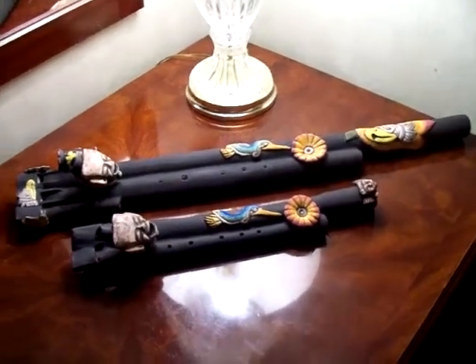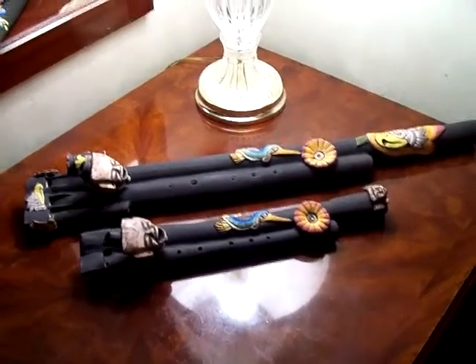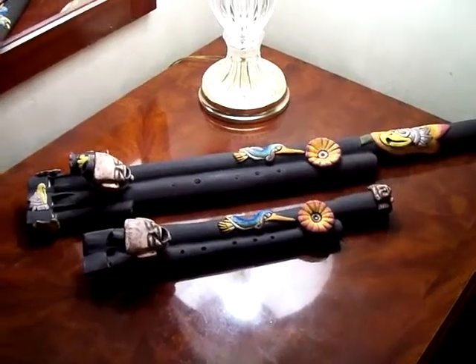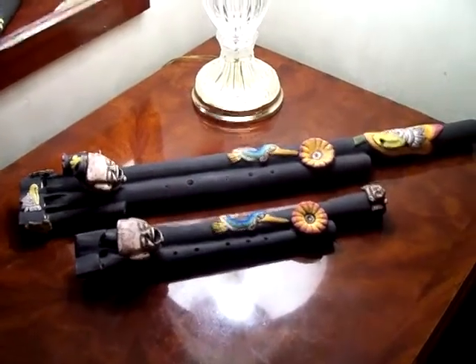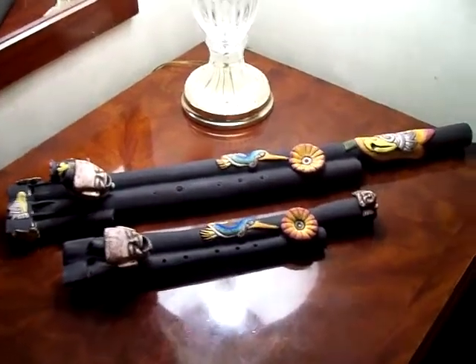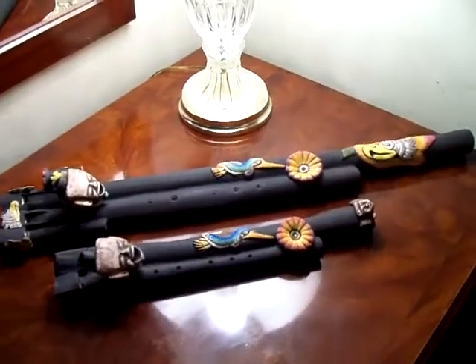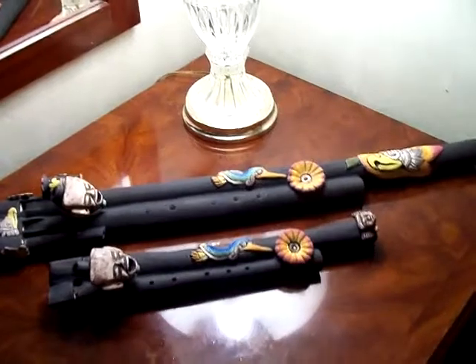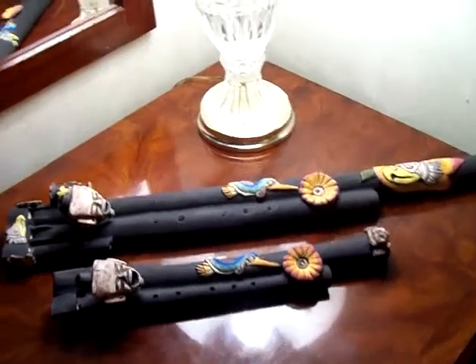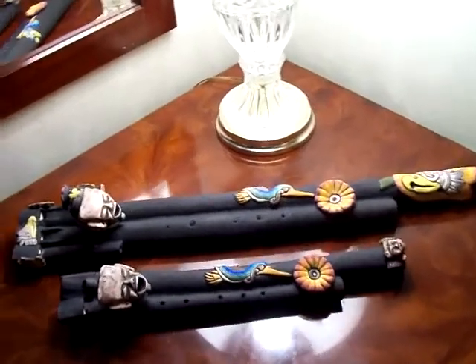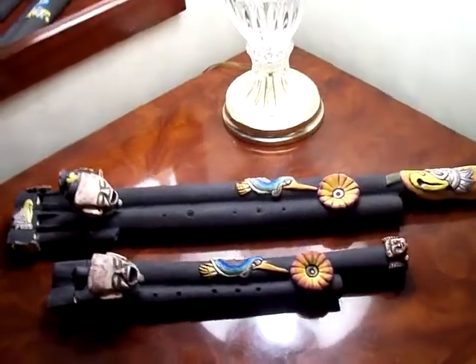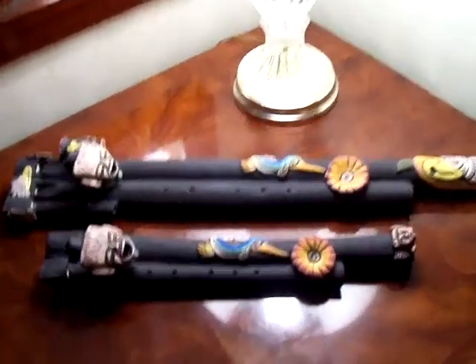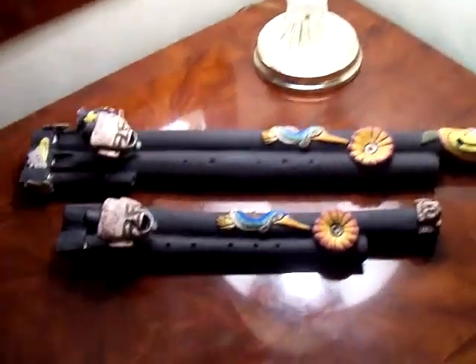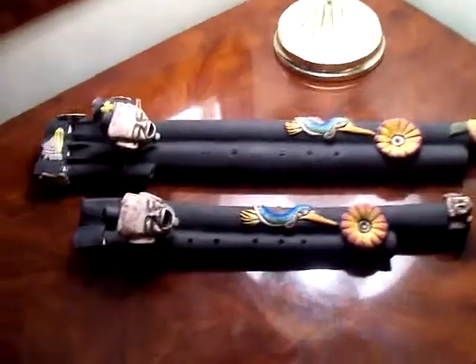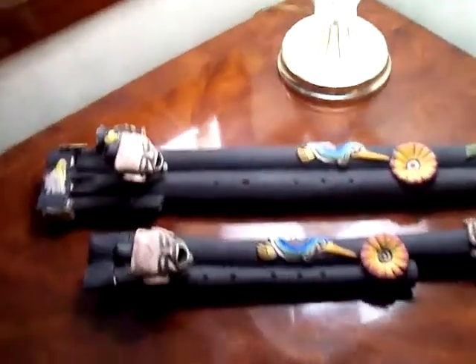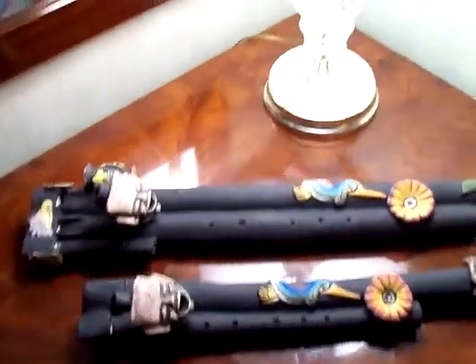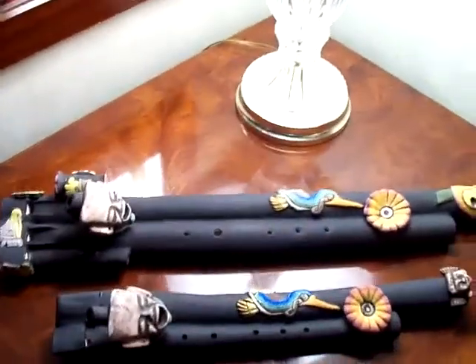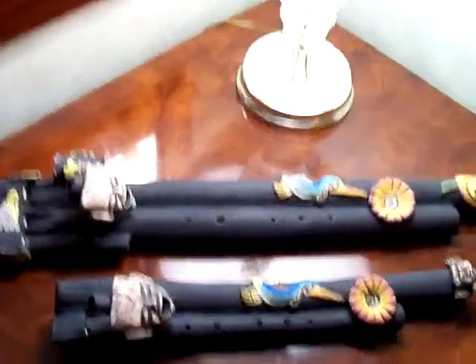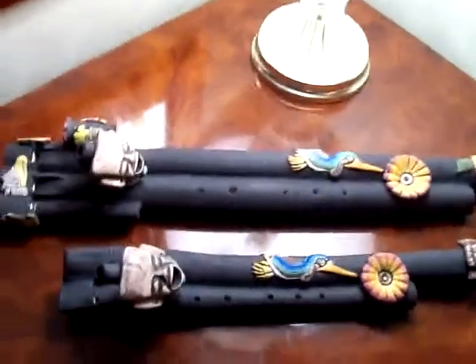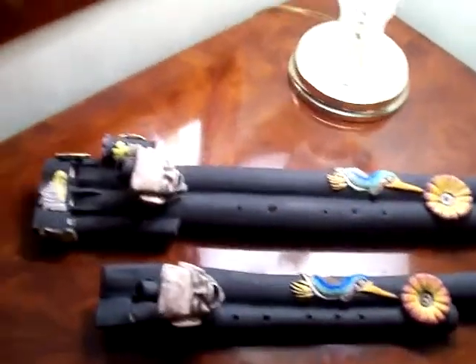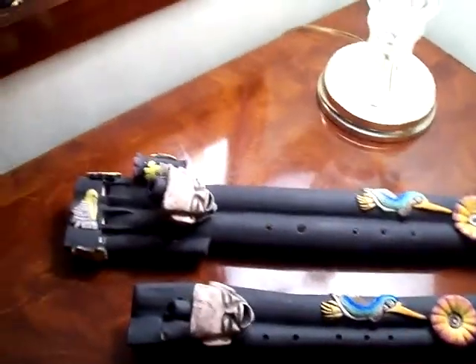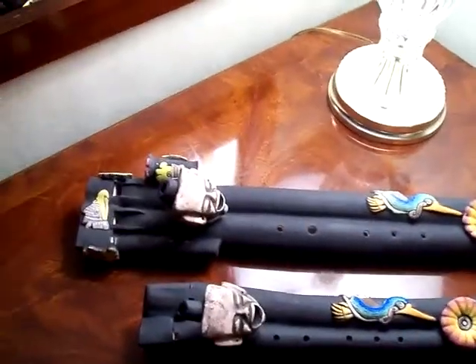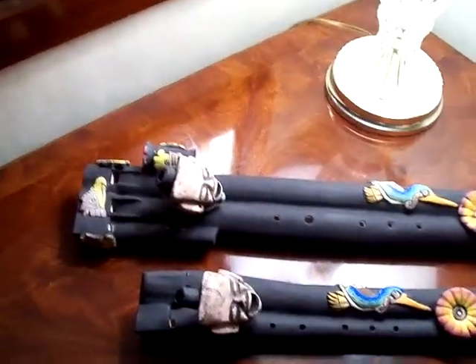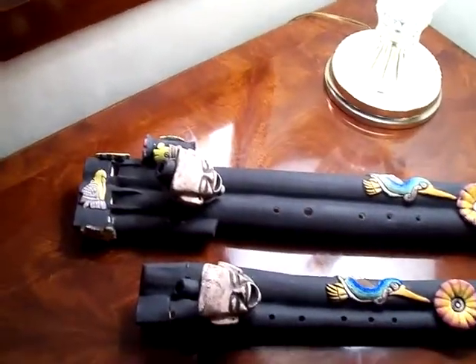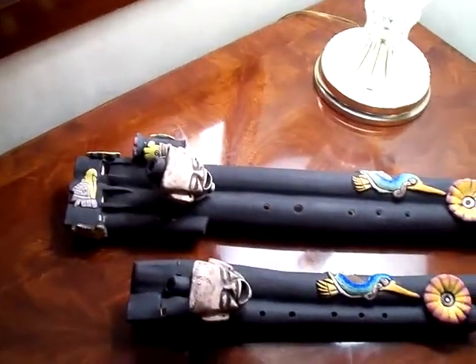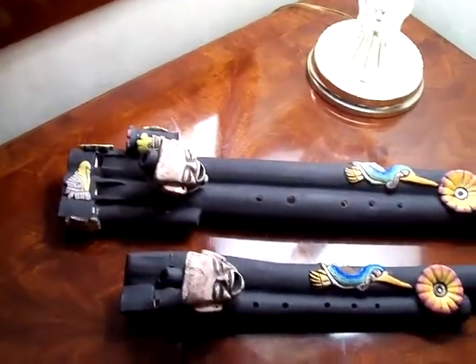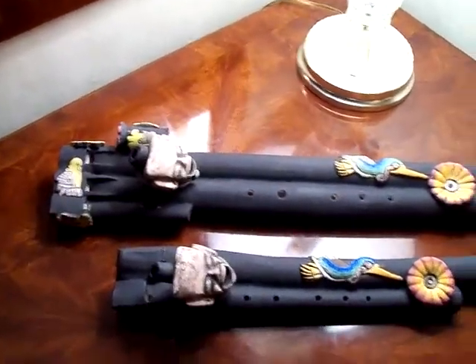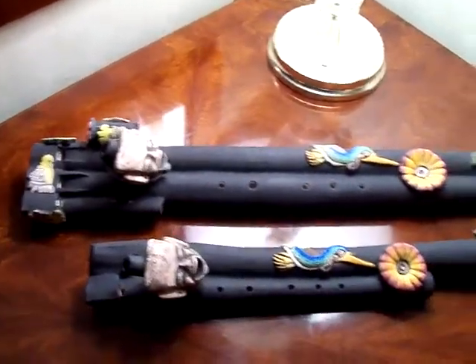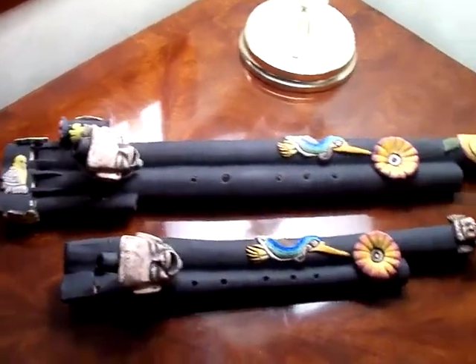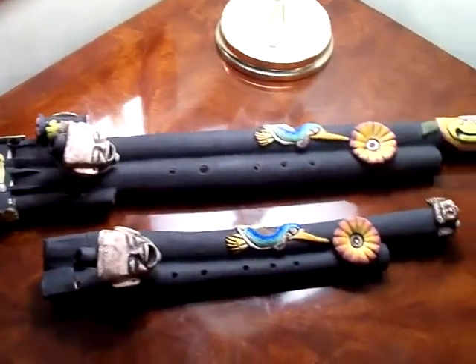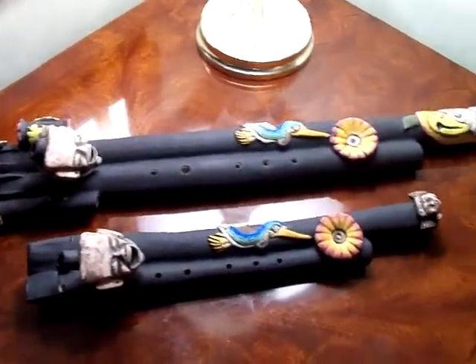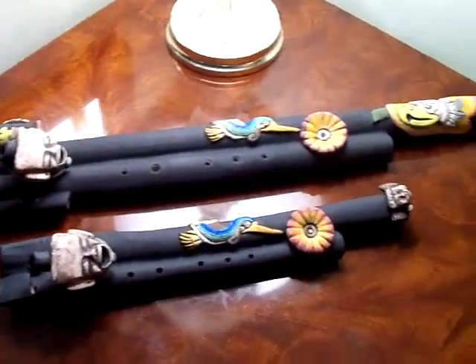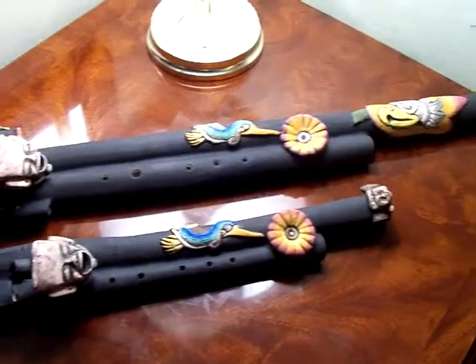Hello, here's a couple of flutes that I recently made and these are available.